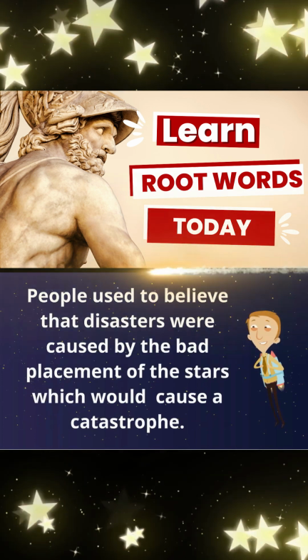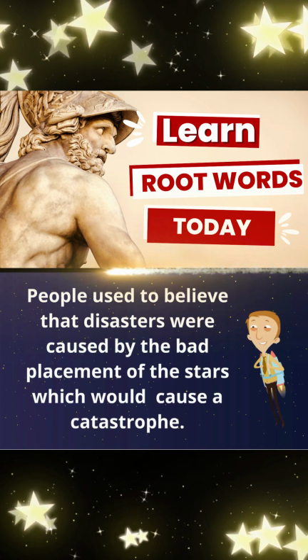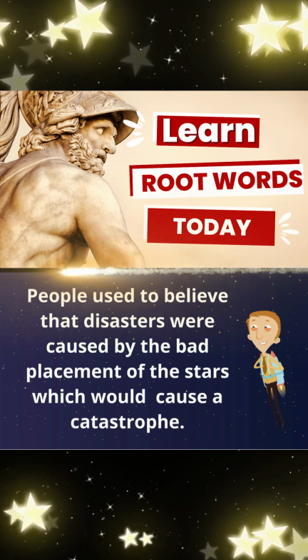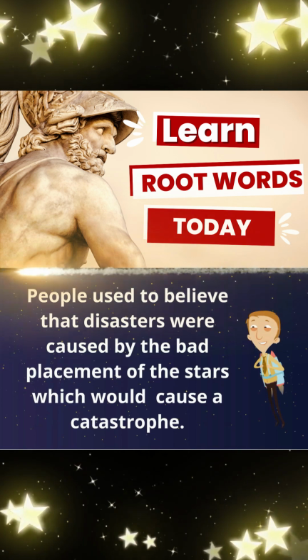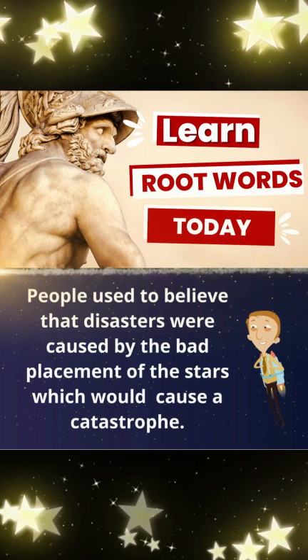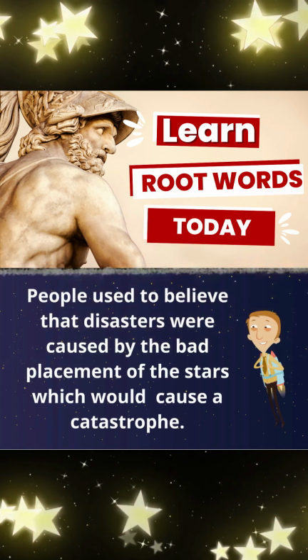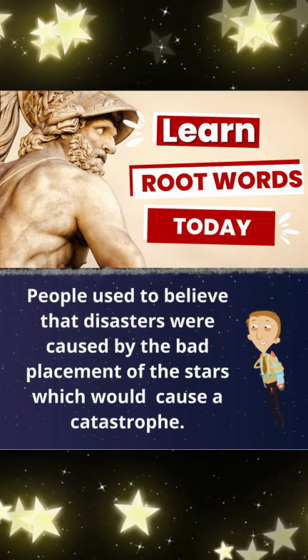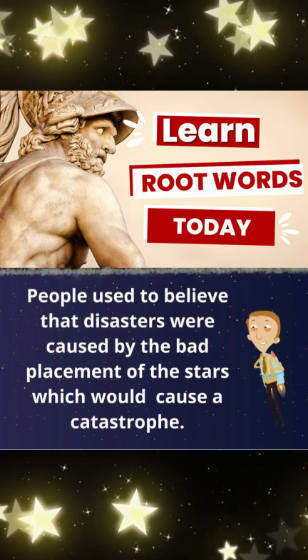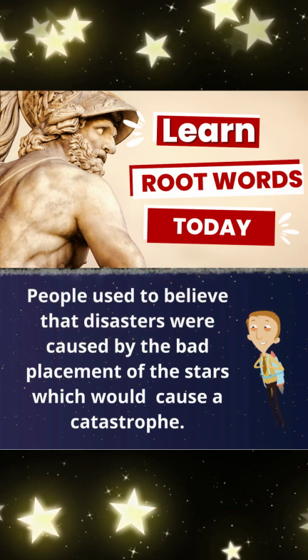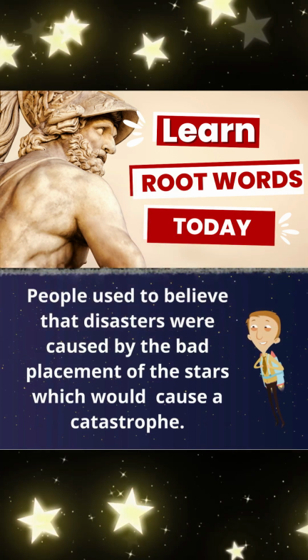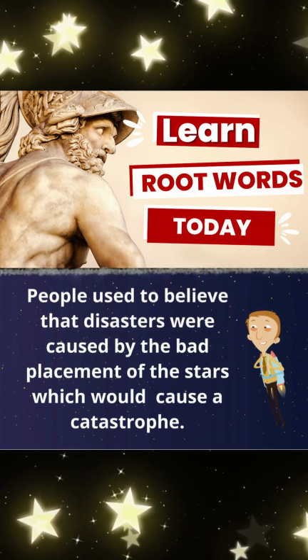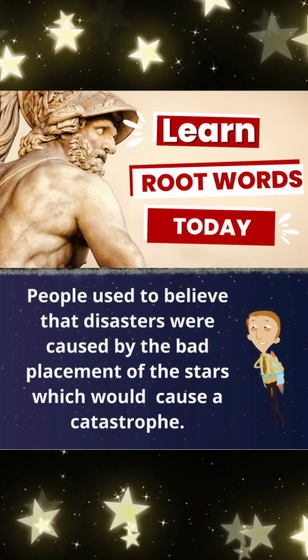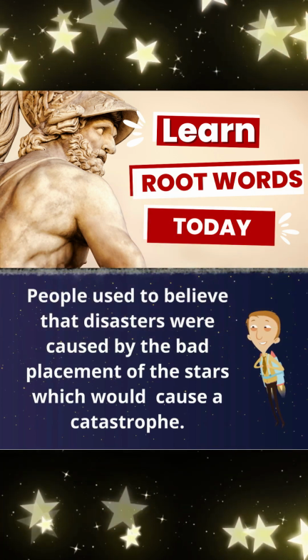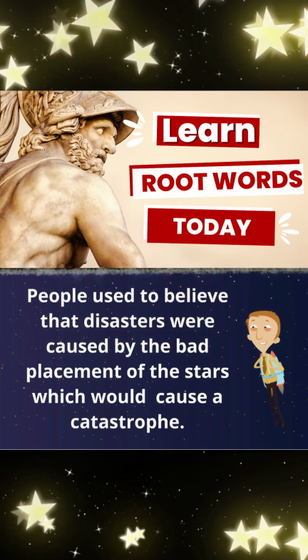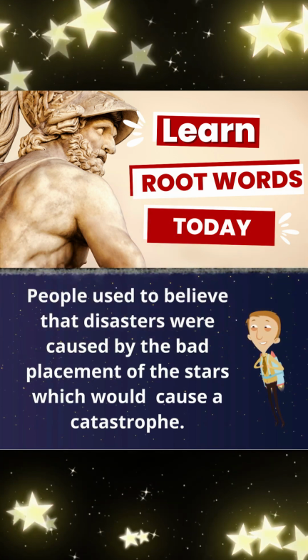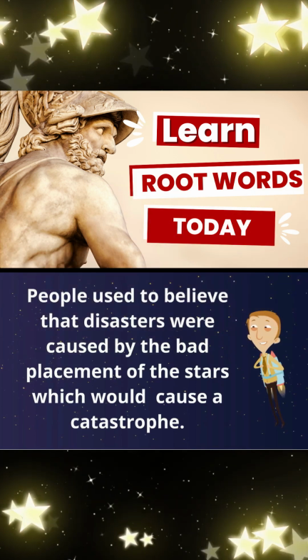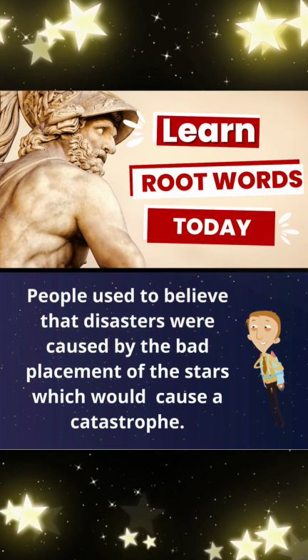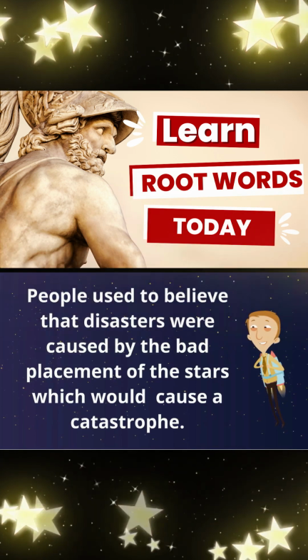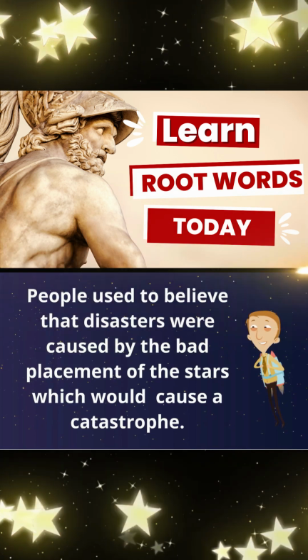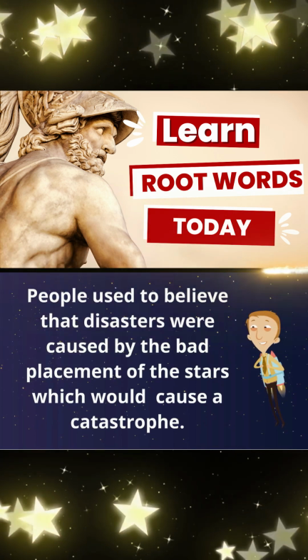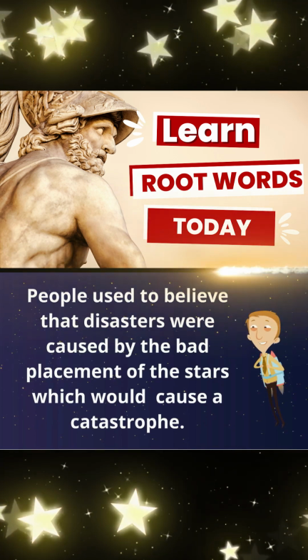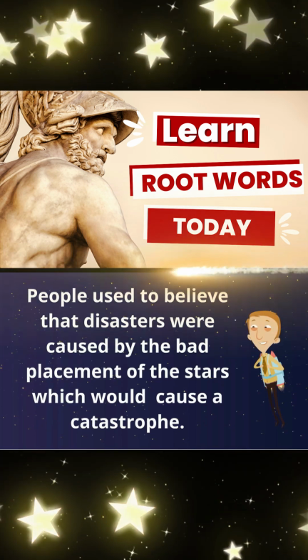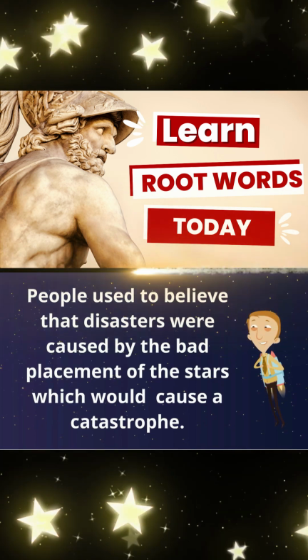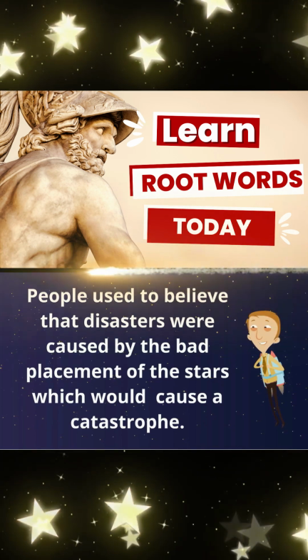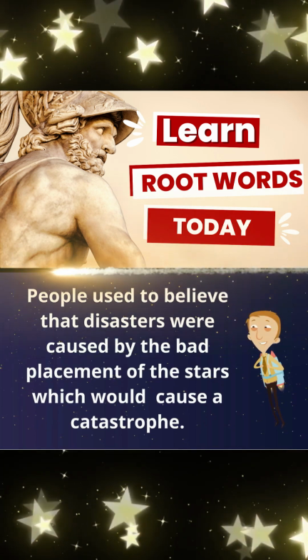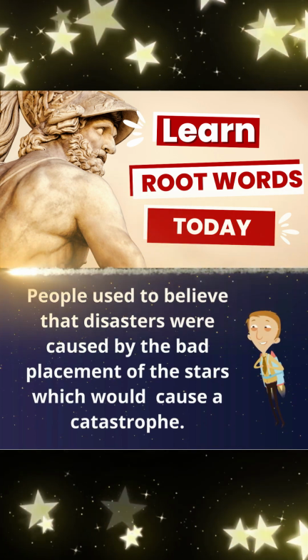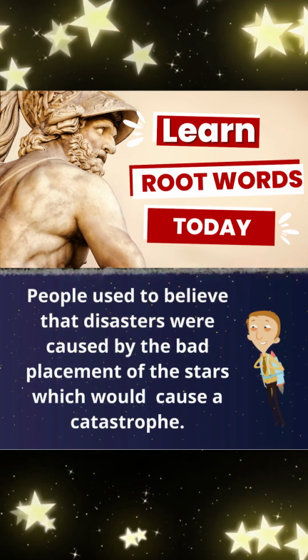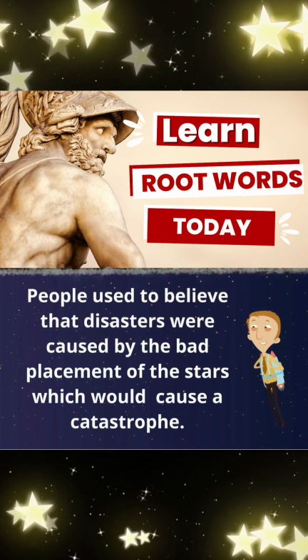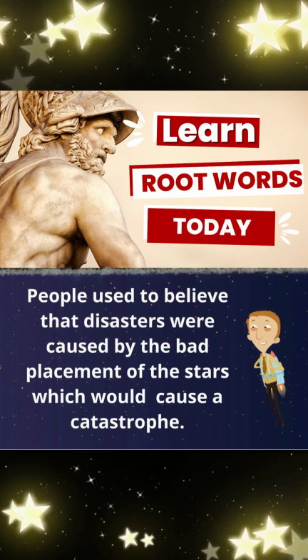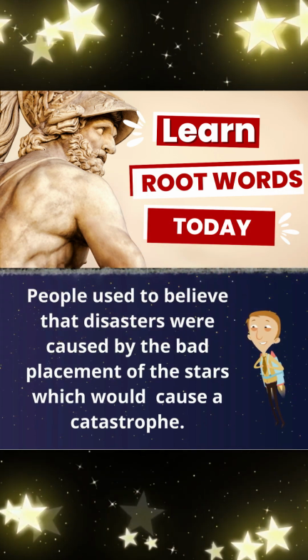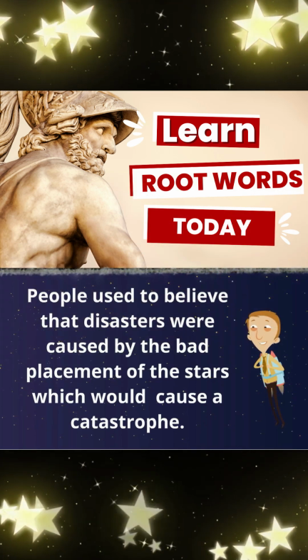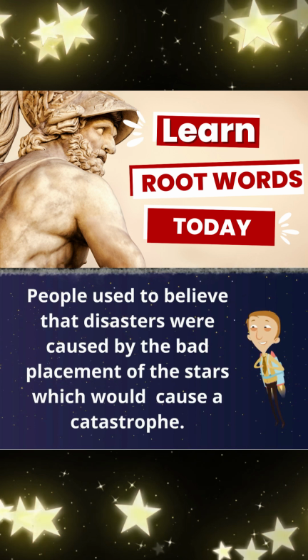People used to believe that disasters were caused by the bad placement of stars, which would cause a catastrophe.